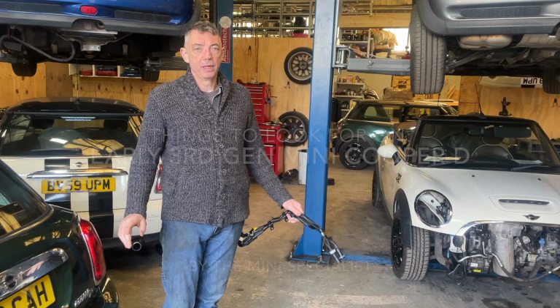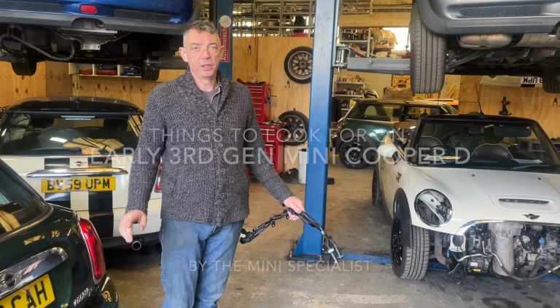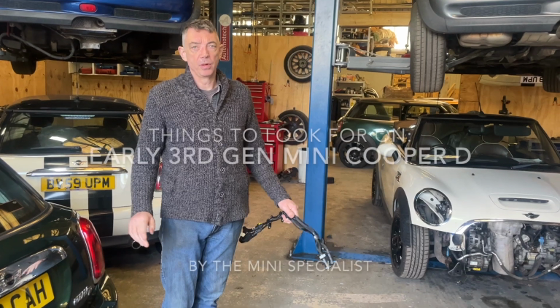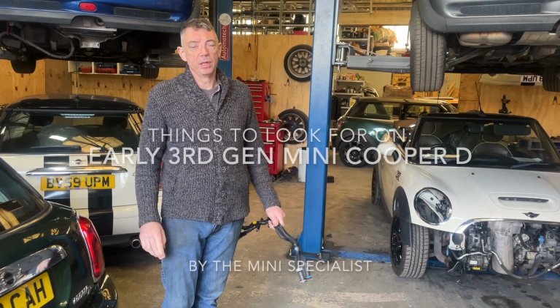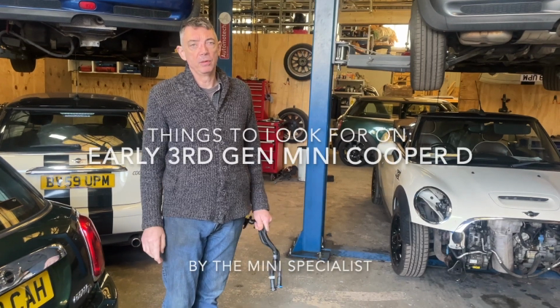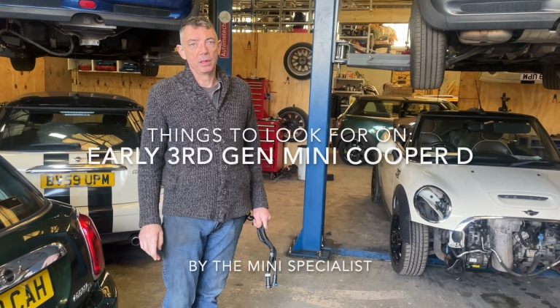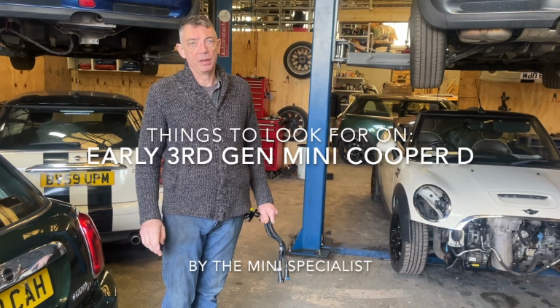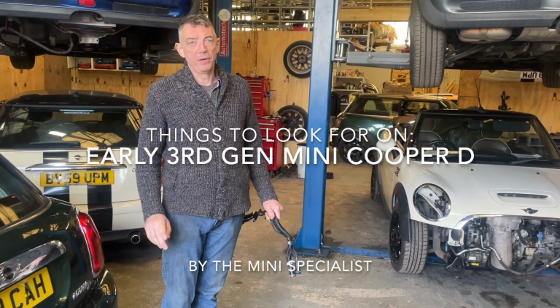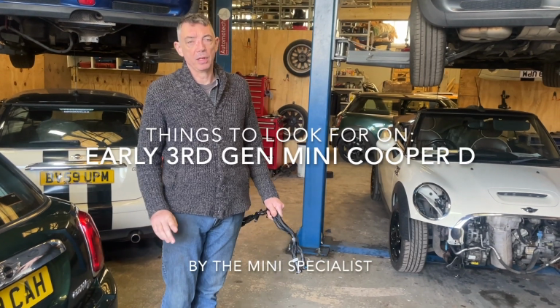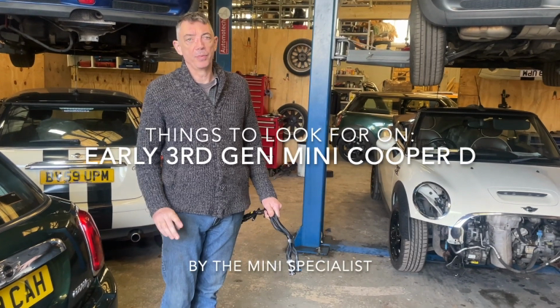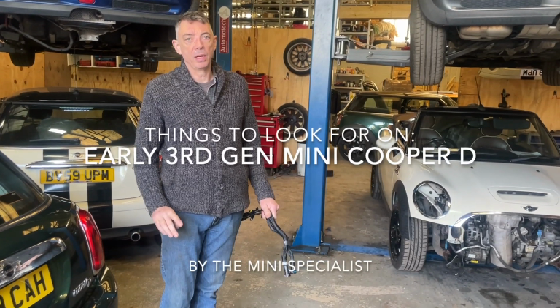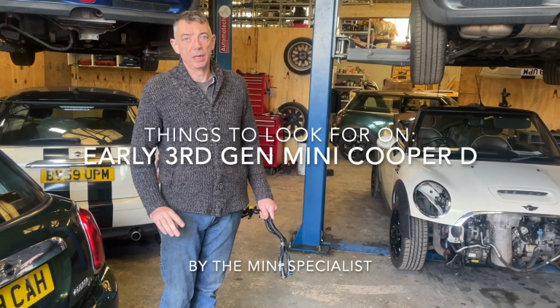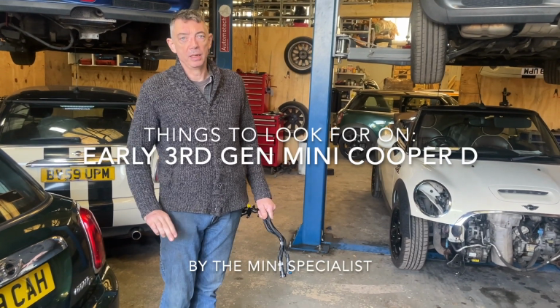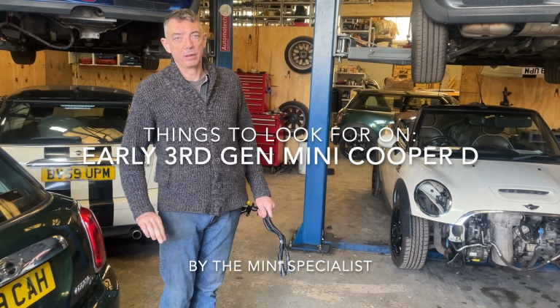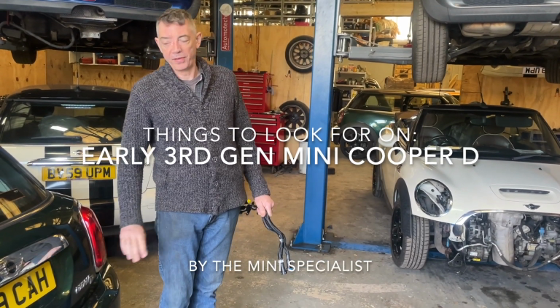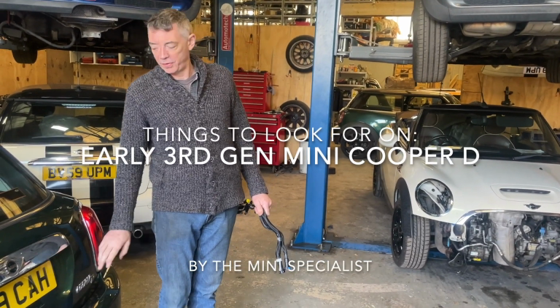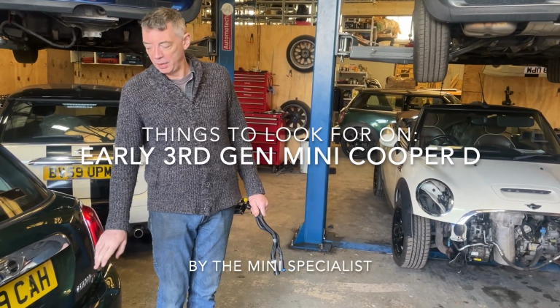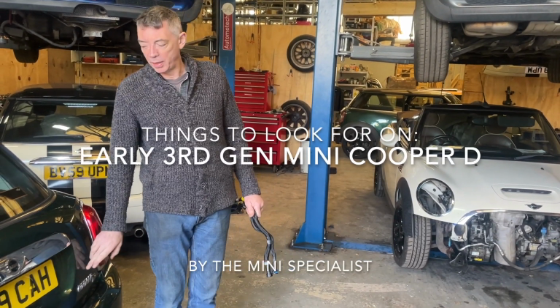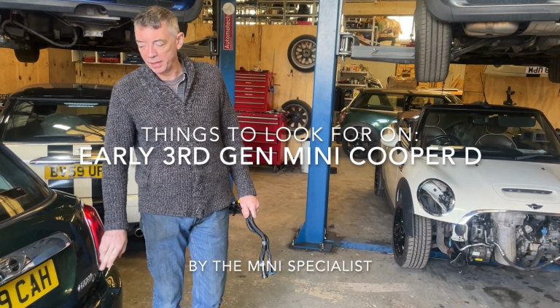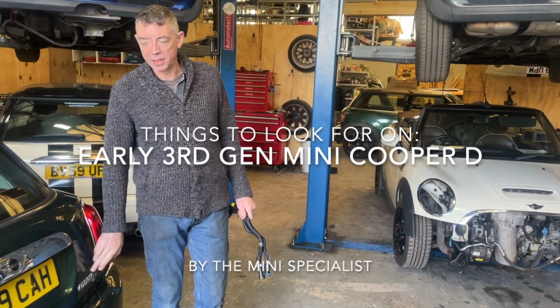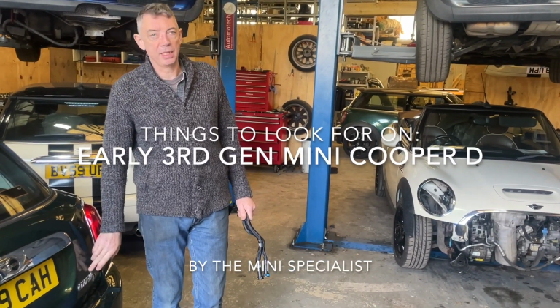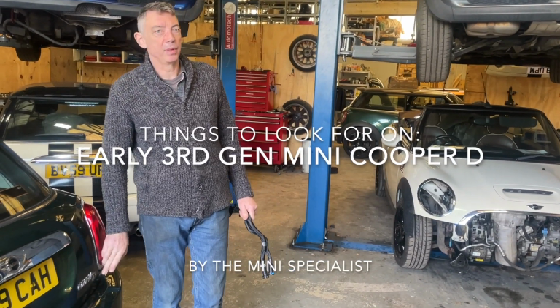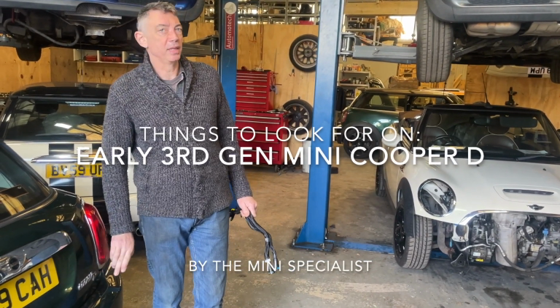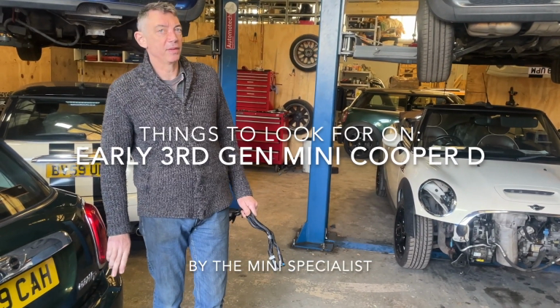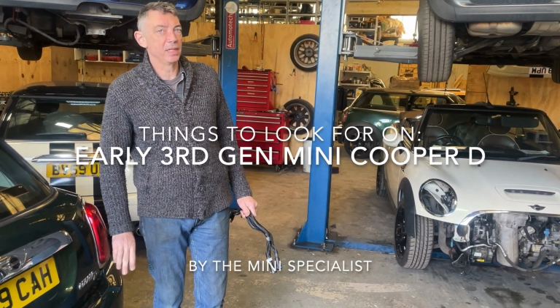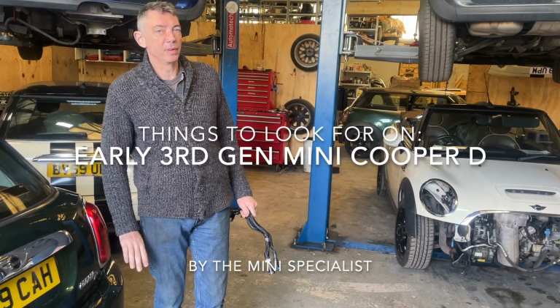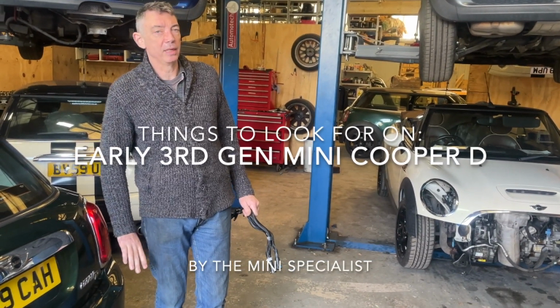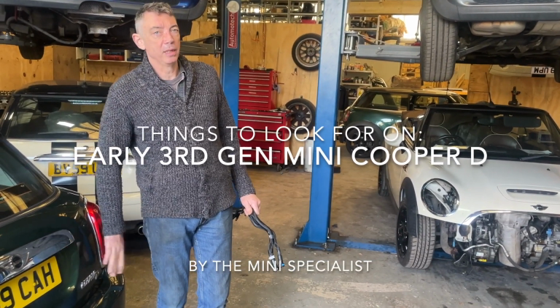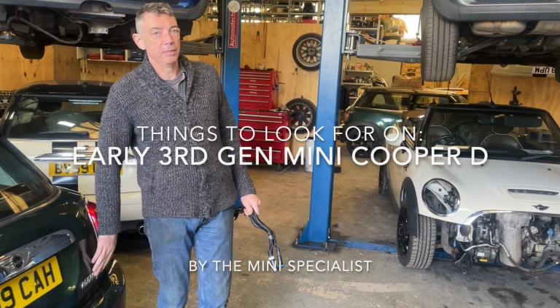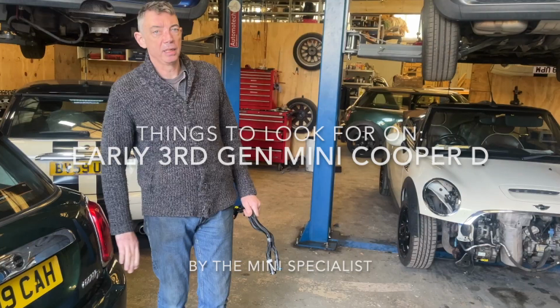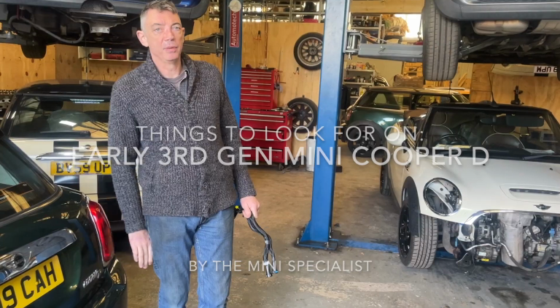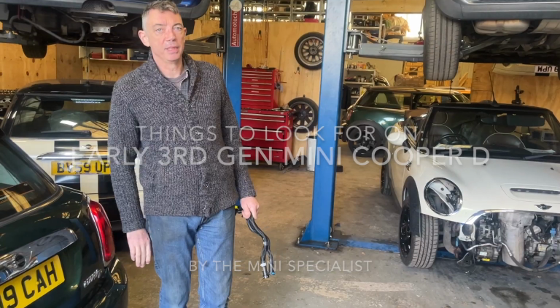Things you want to know if you're going to buy a 15 plate, 16 plate, or 17 plate Mini Cooper D.